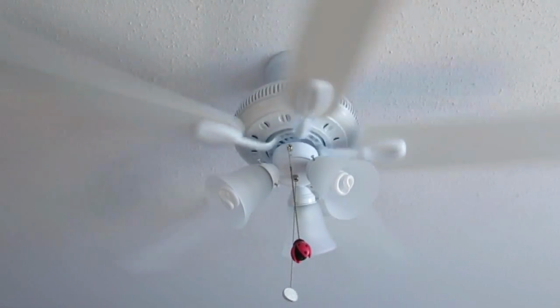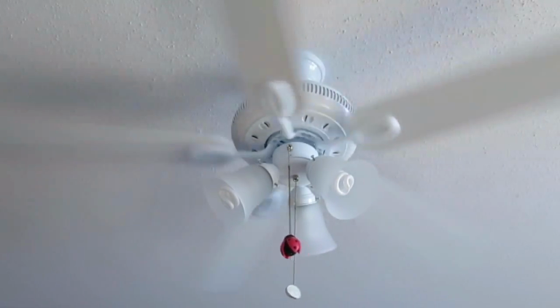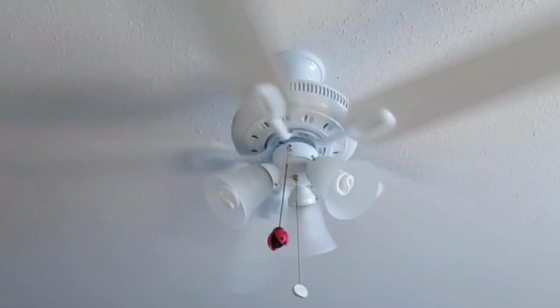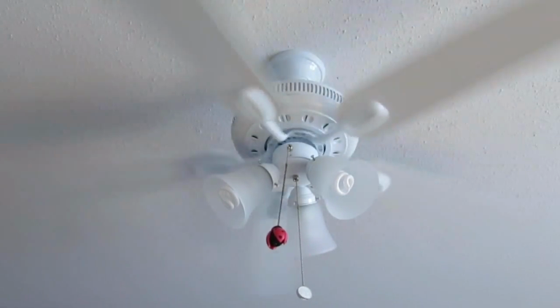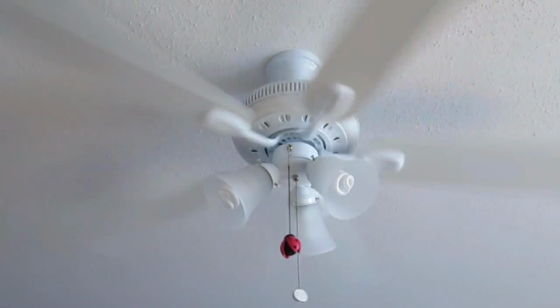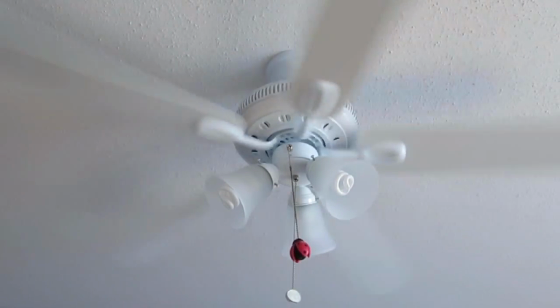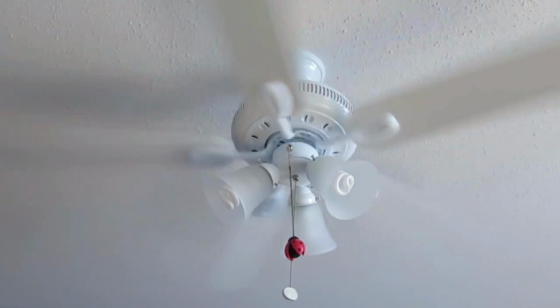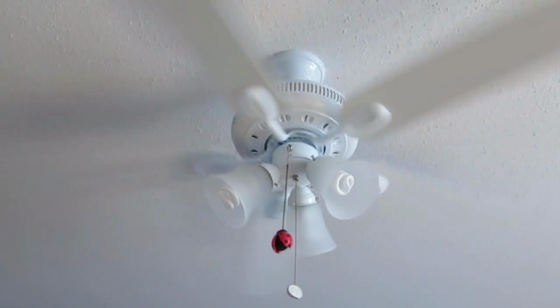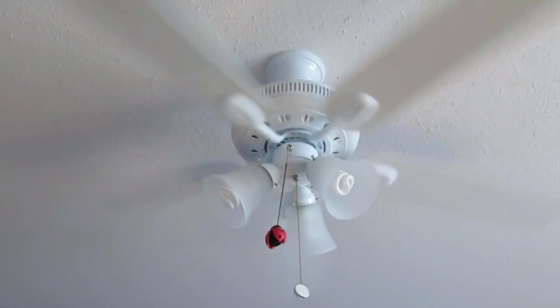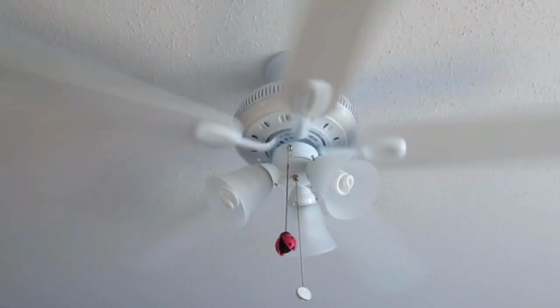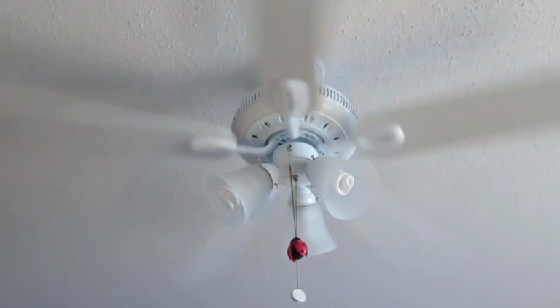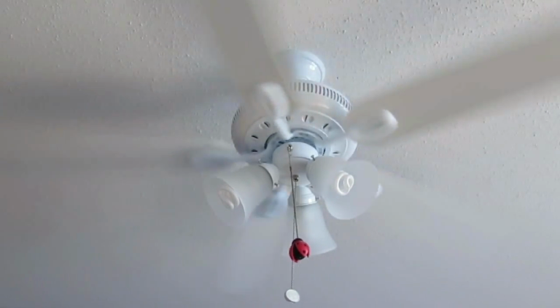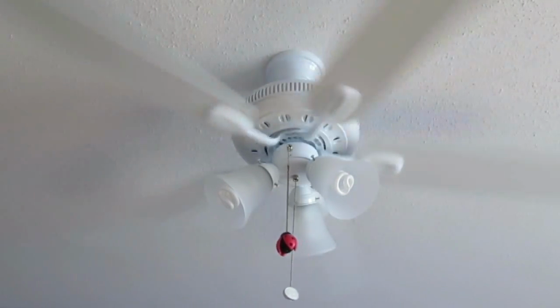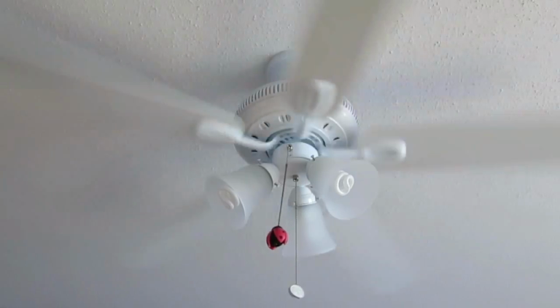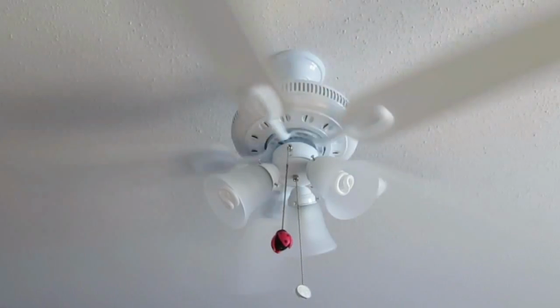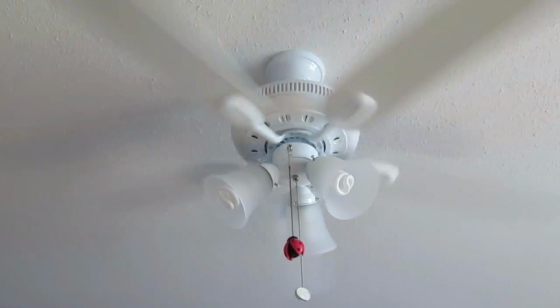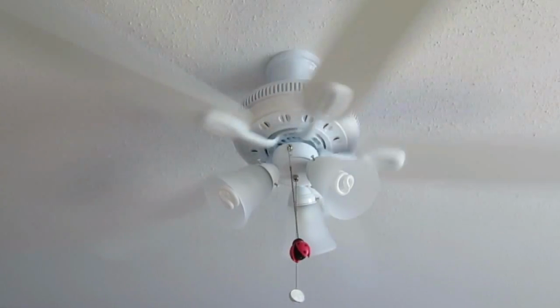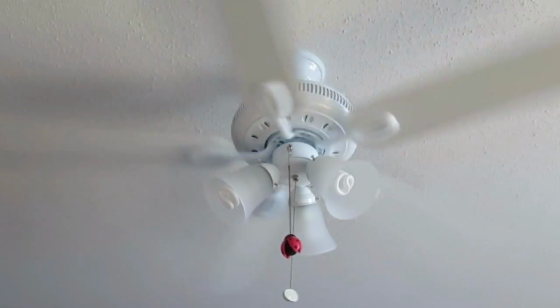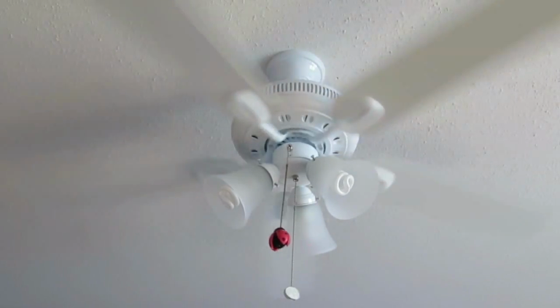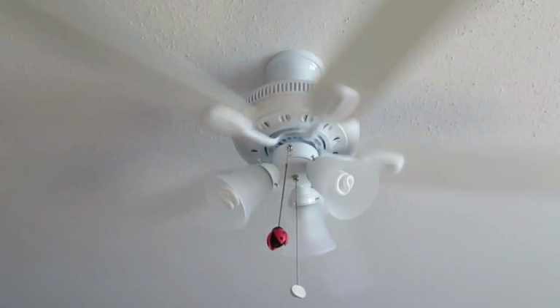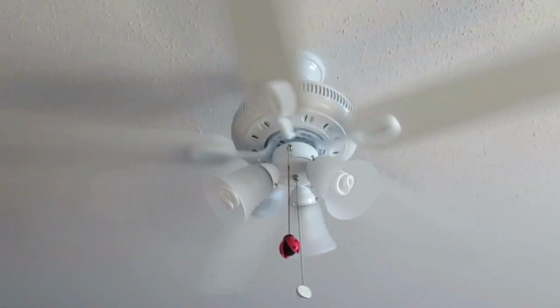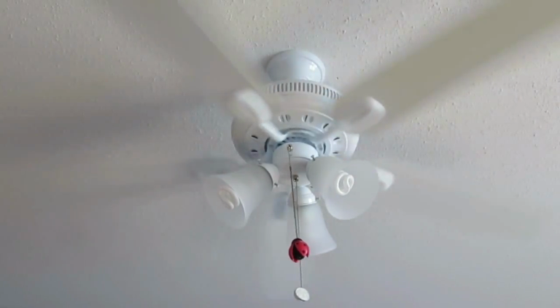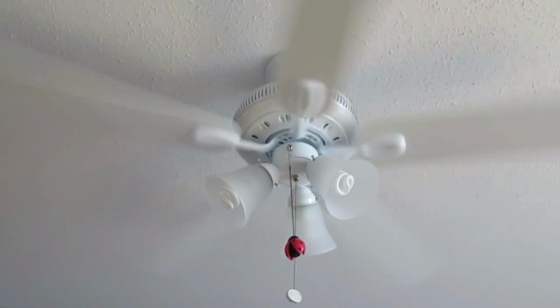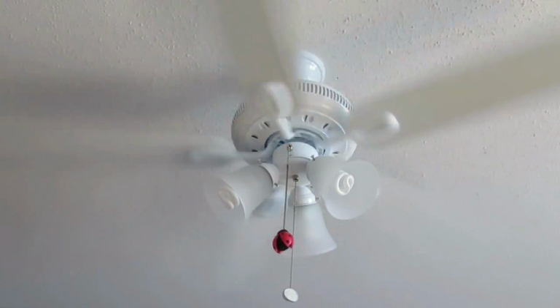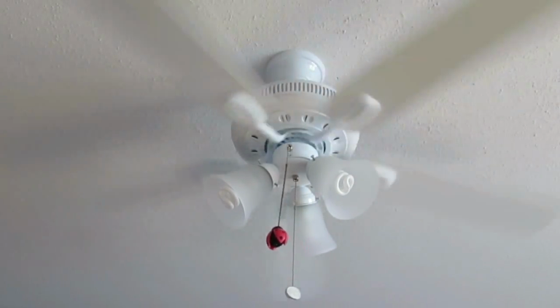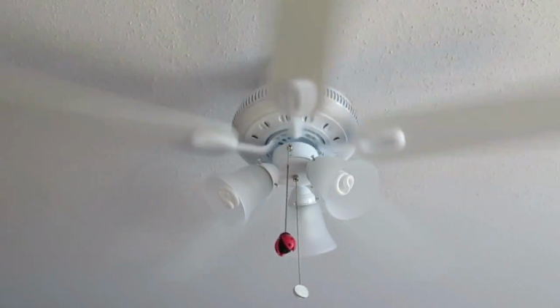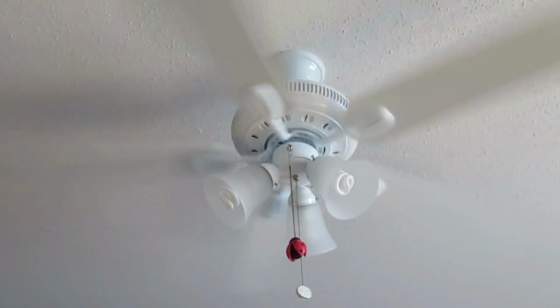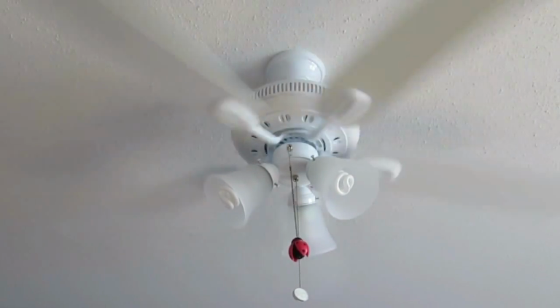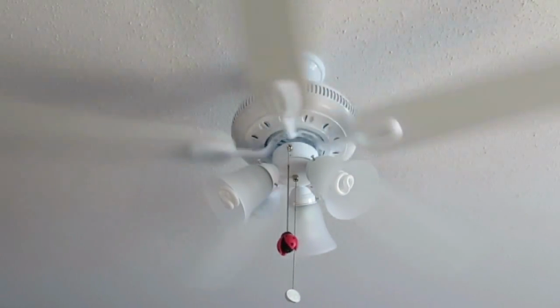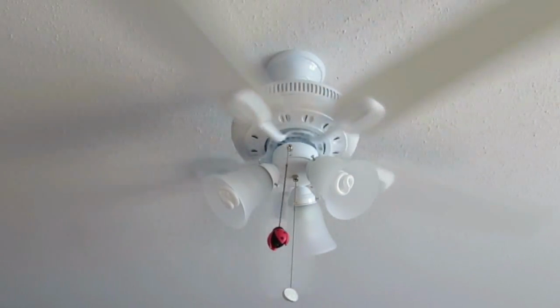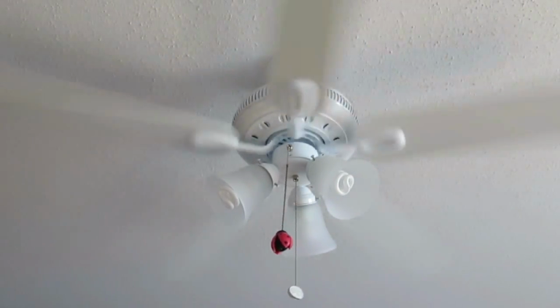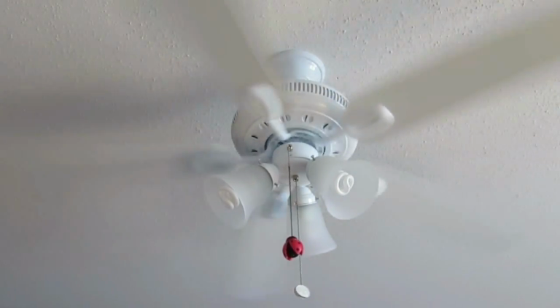This is the fan at medium speed. It is still silent and is giving a nice air movement.